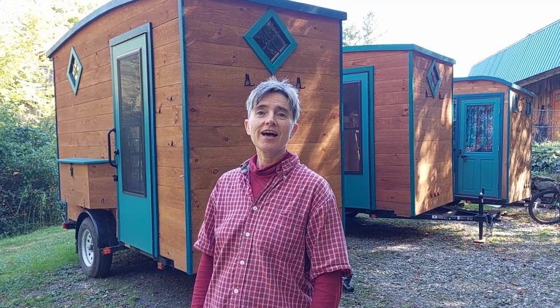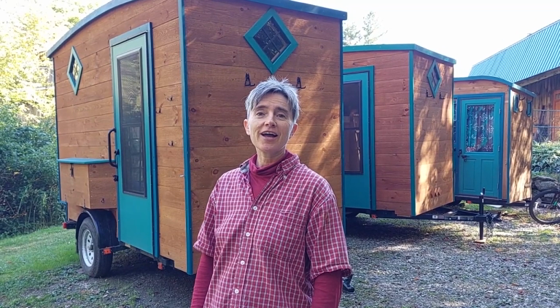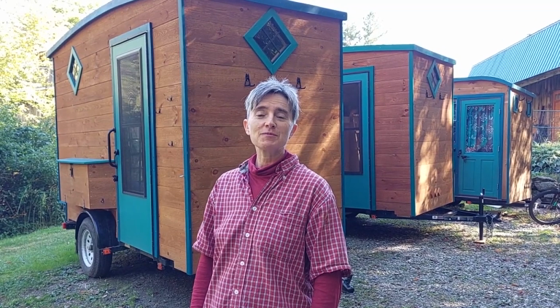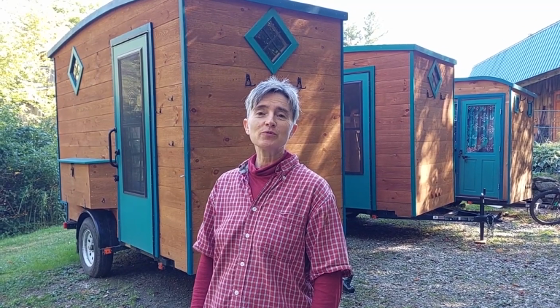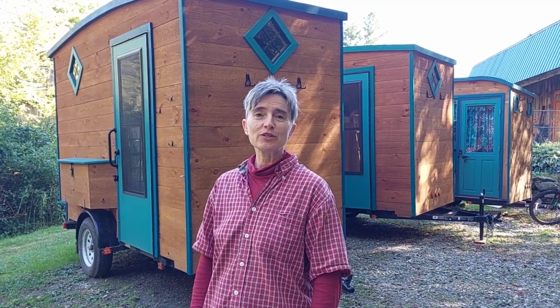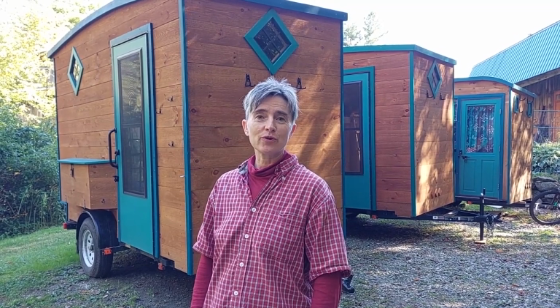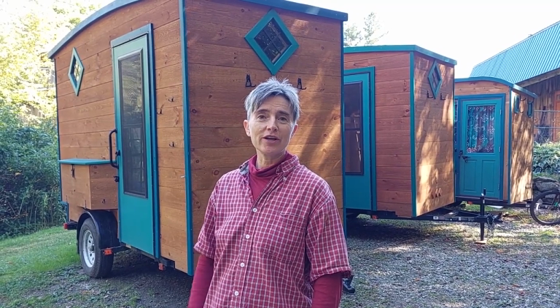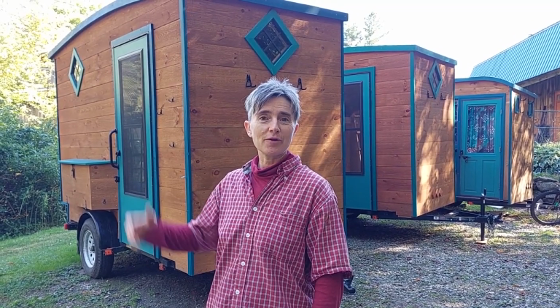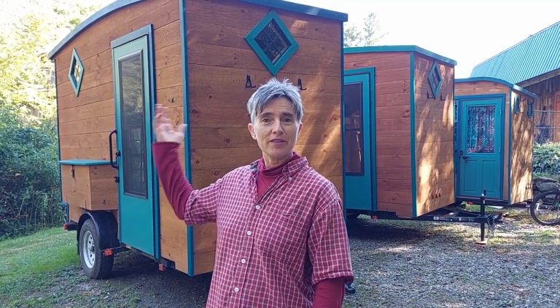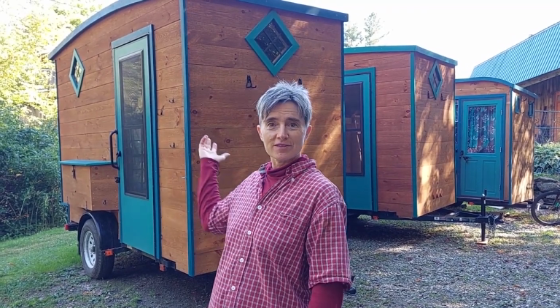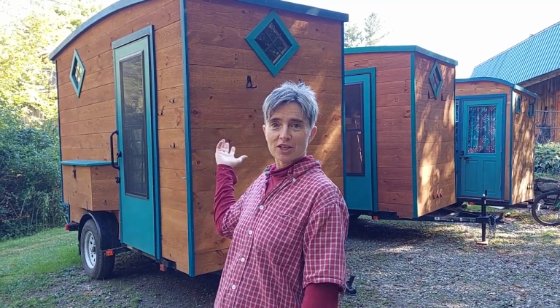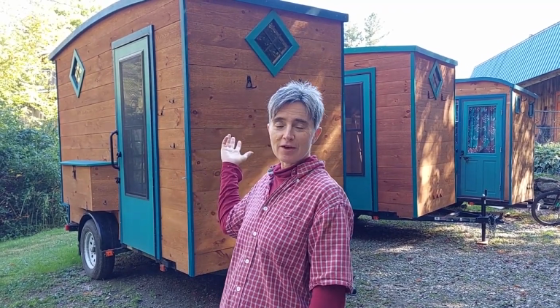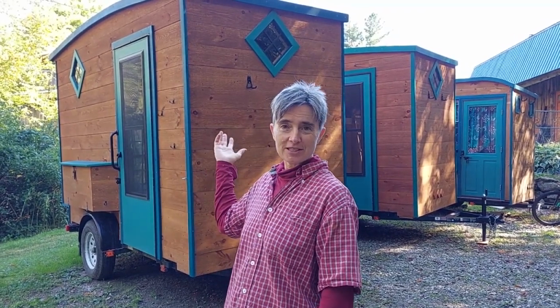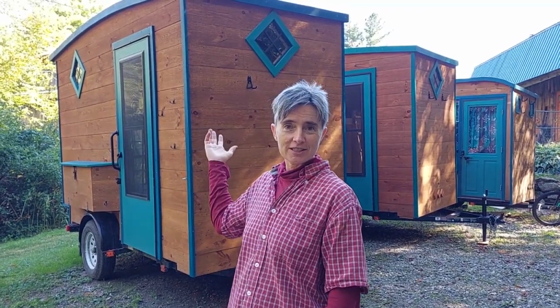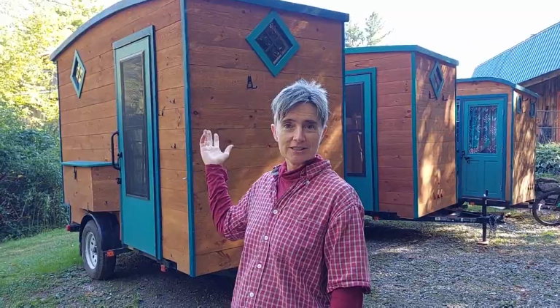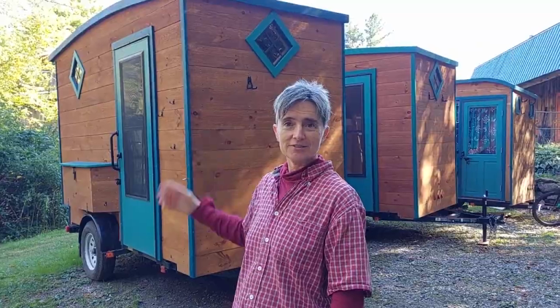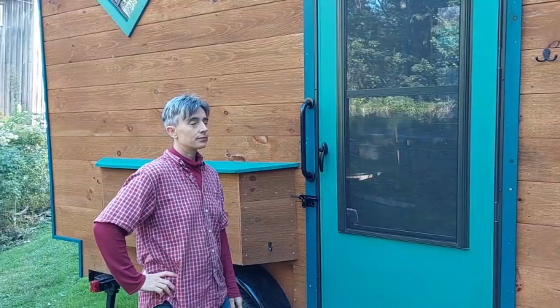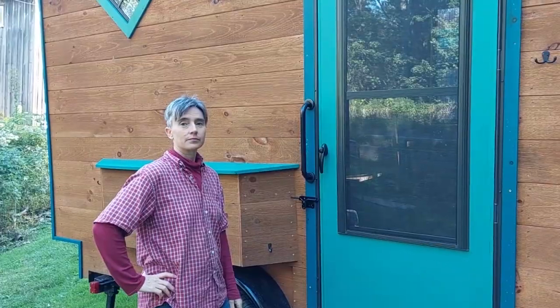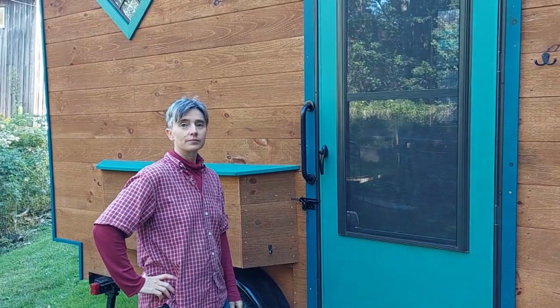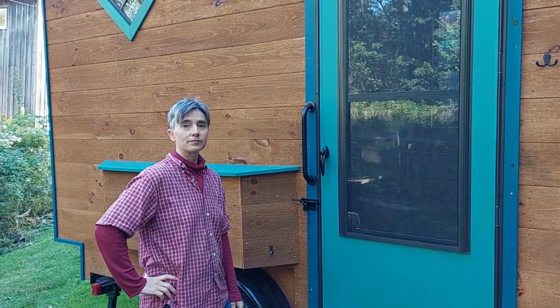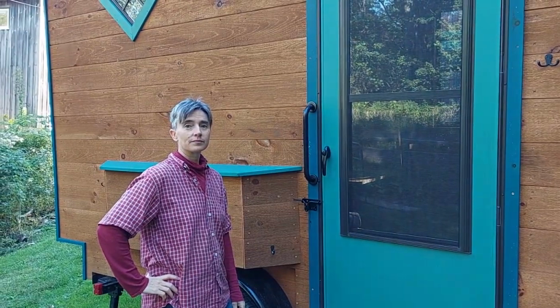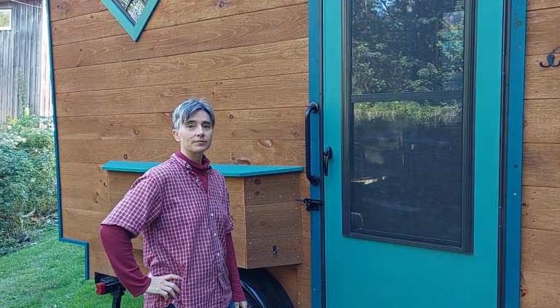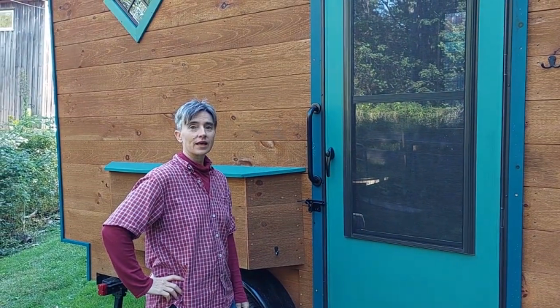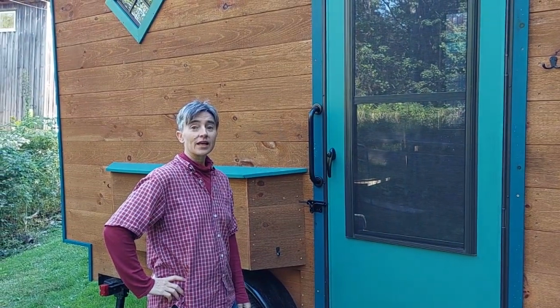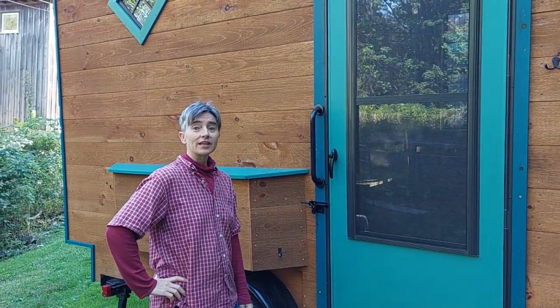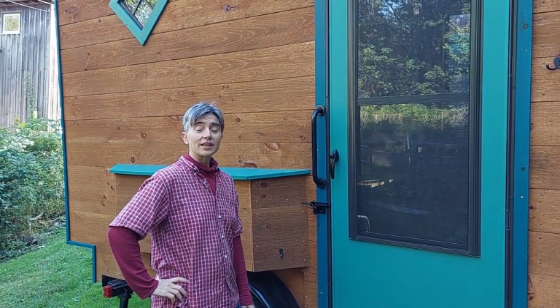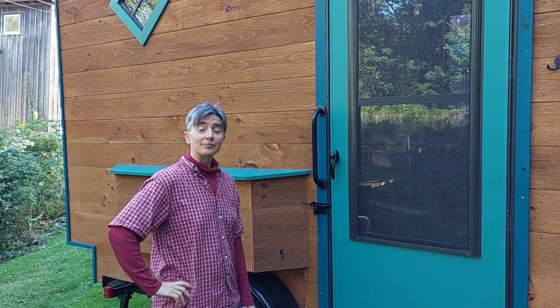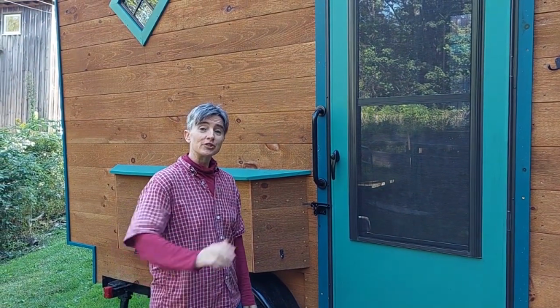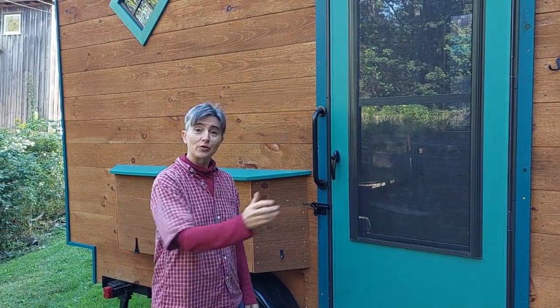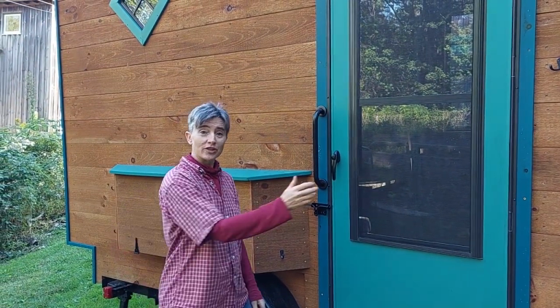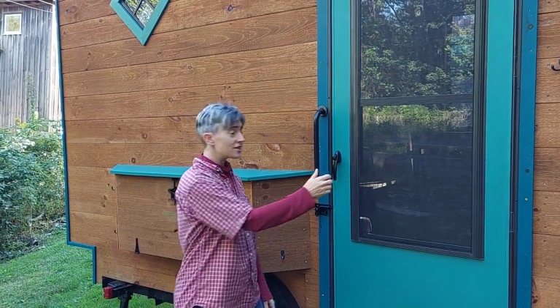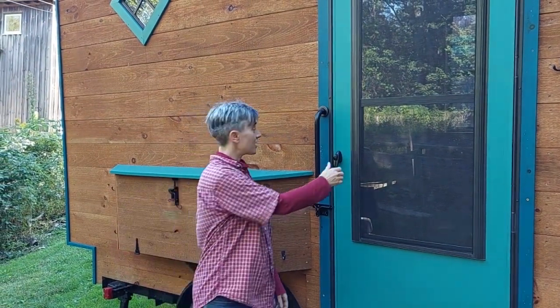Hi, I'm Serena Torrey, and I made these little cabins. Let me show you the inside.